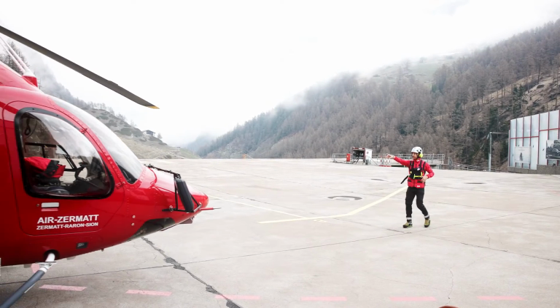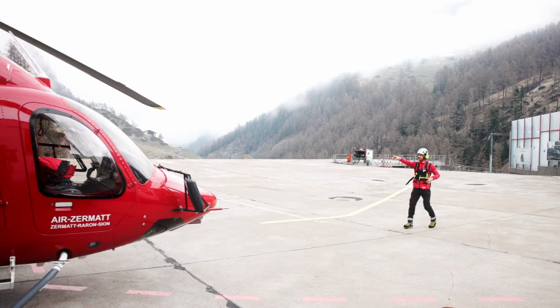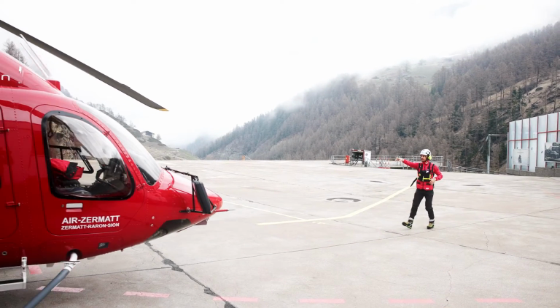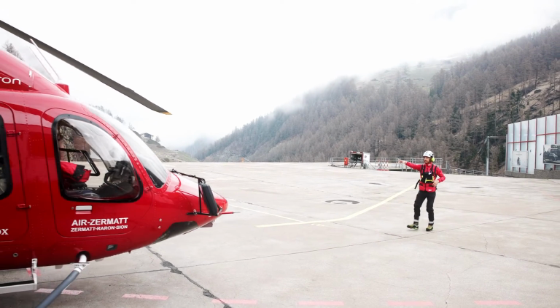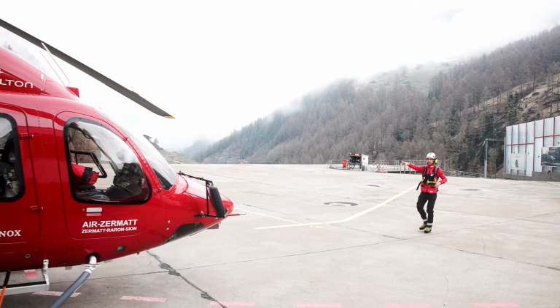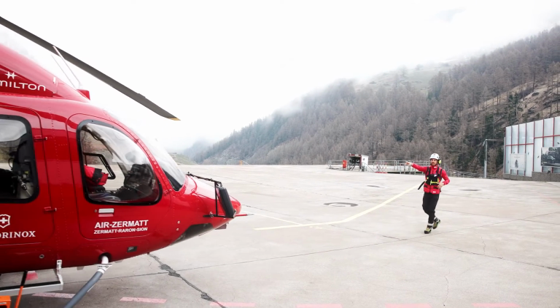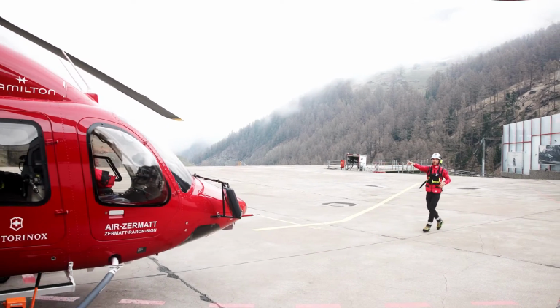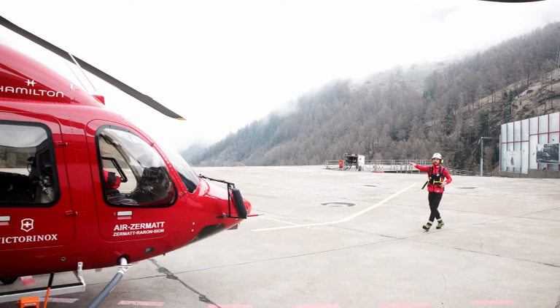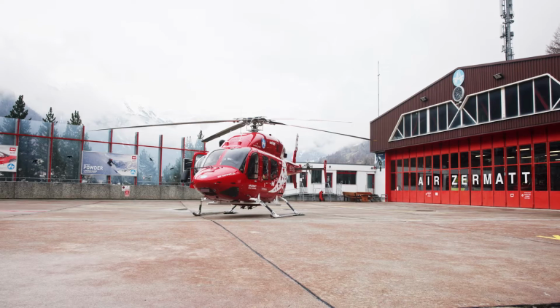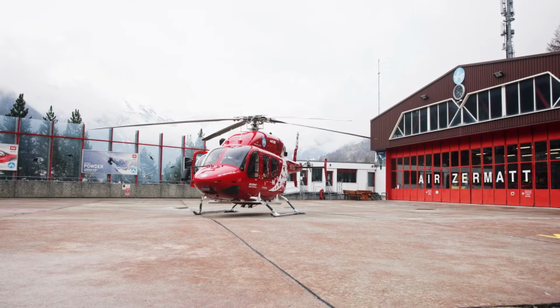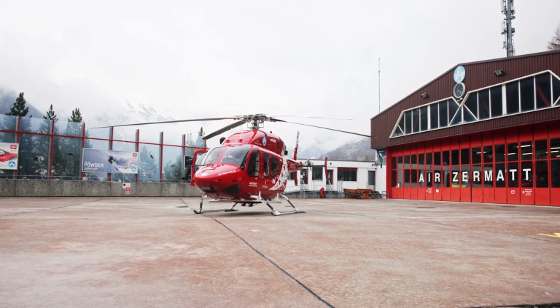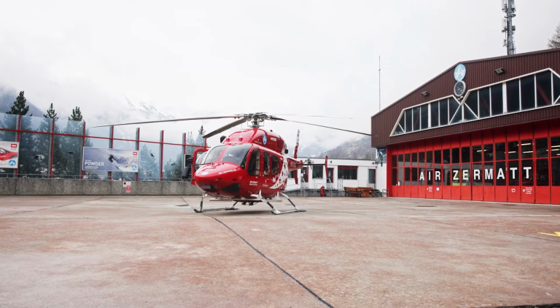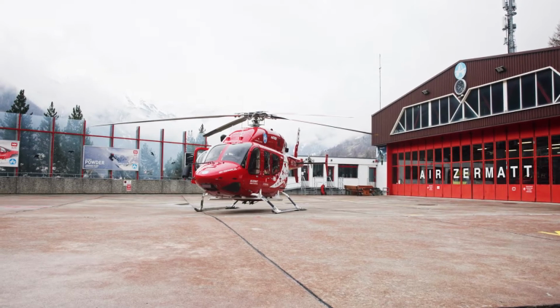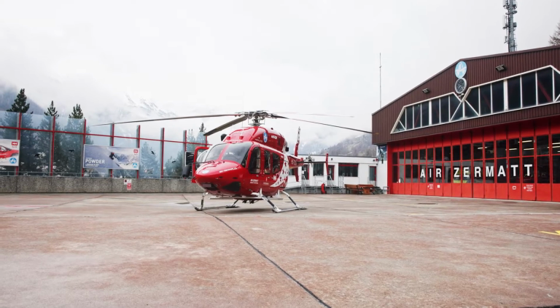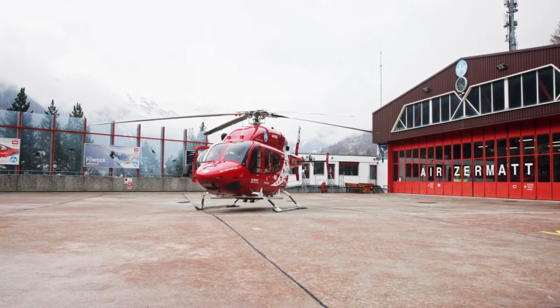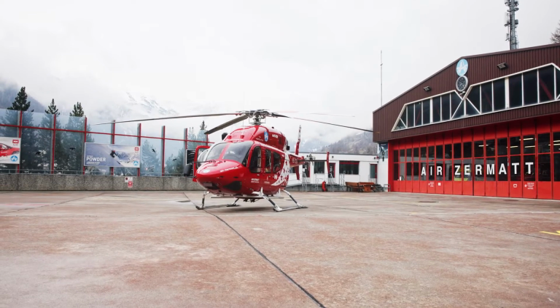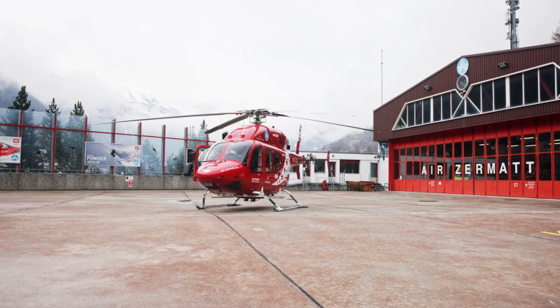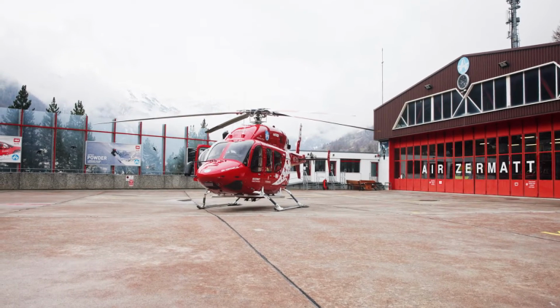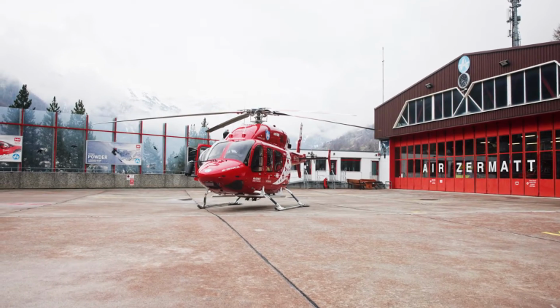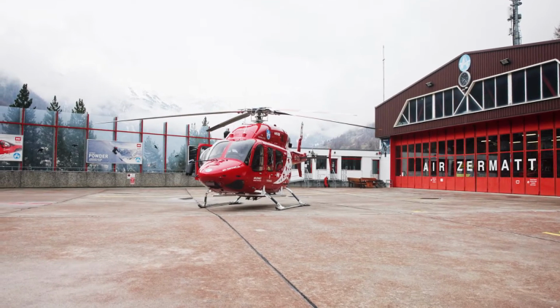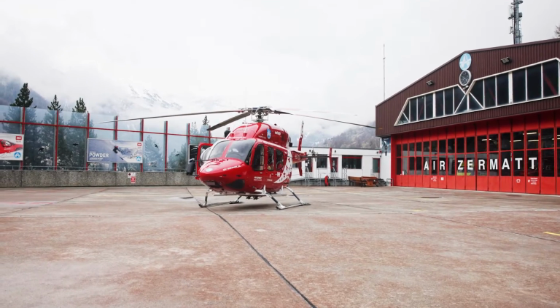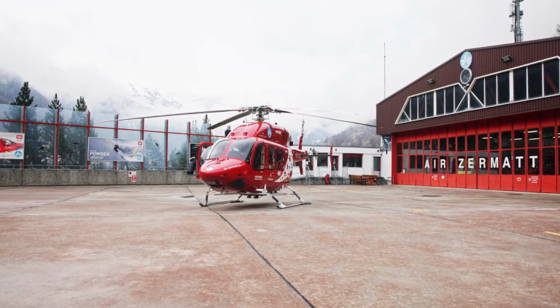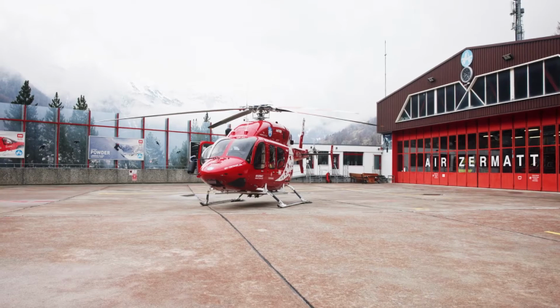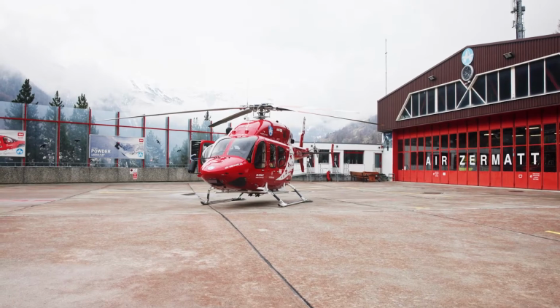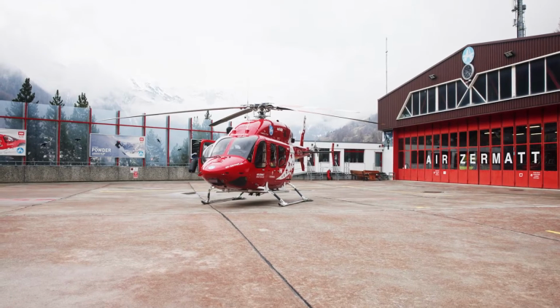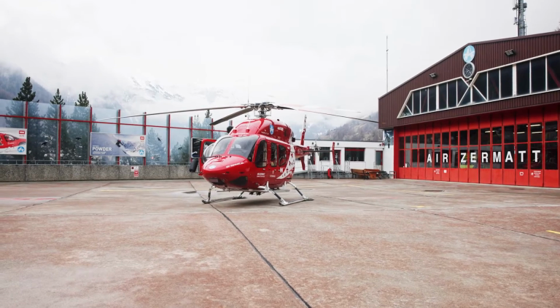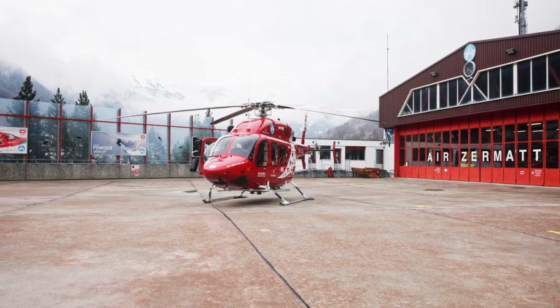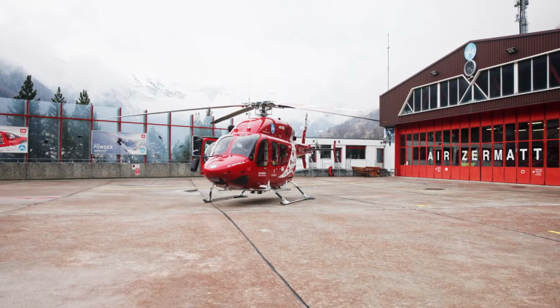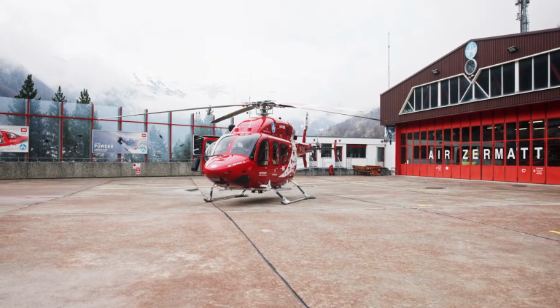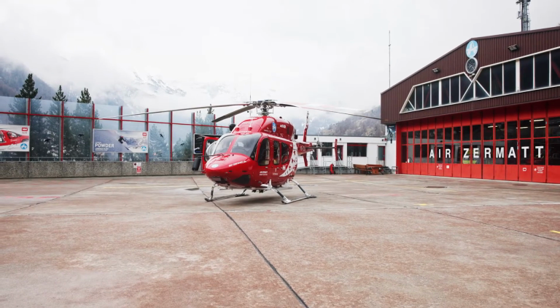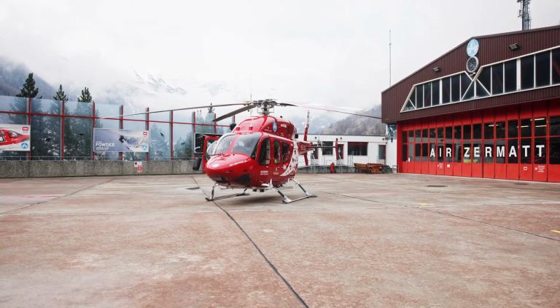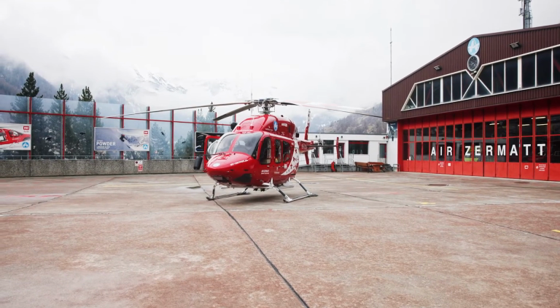My name is Cerold Piener. I'm a pilot here at Air Zermatt. It's a company in the Swiss Alps.